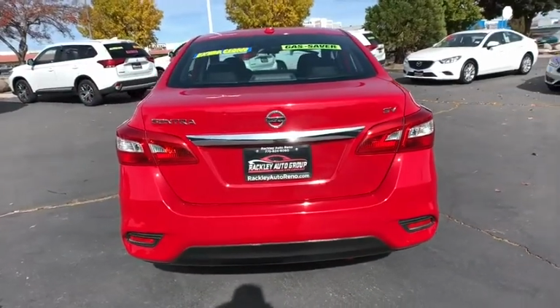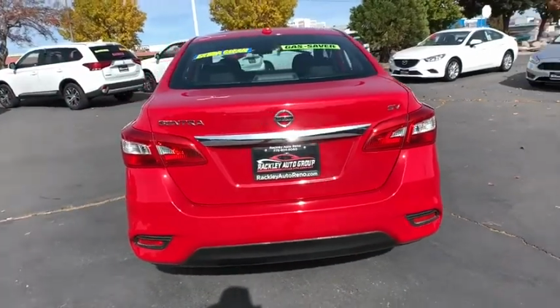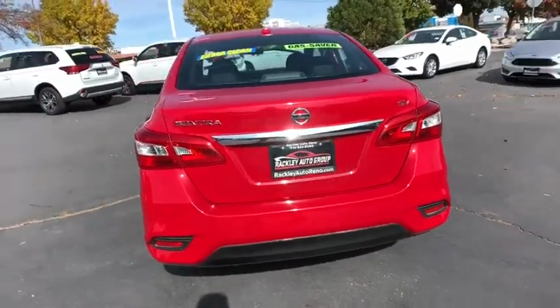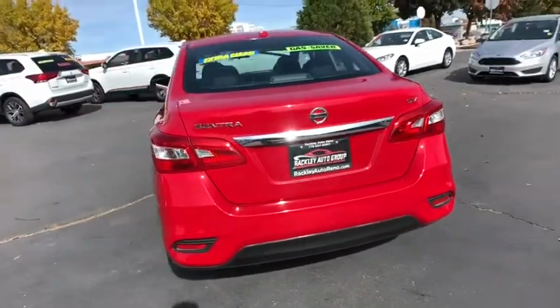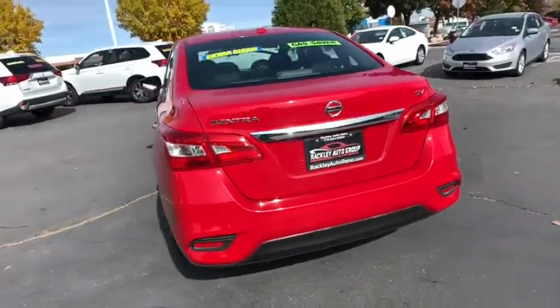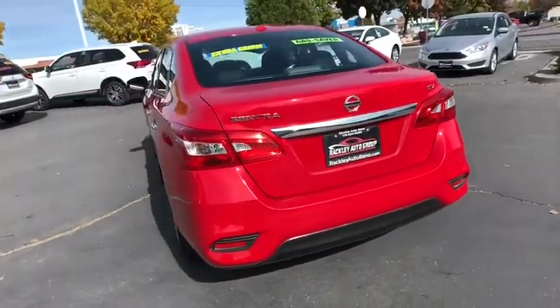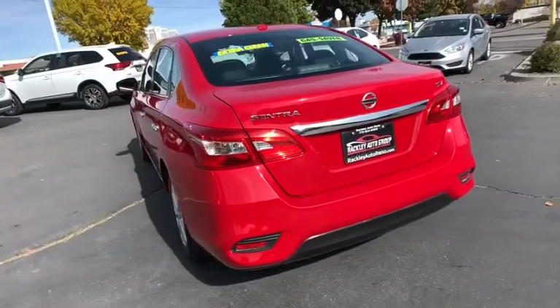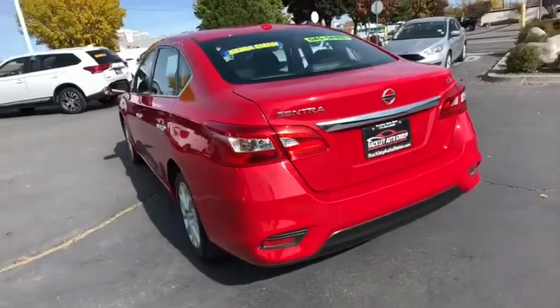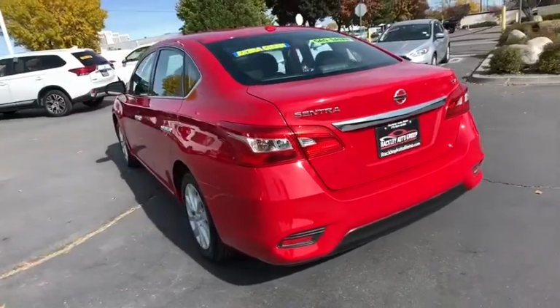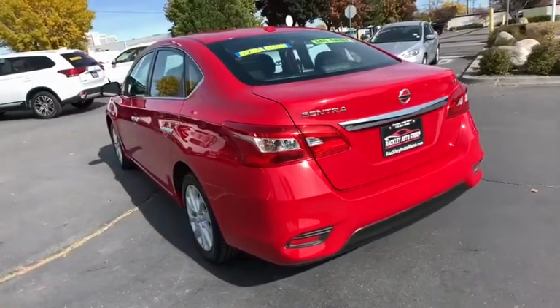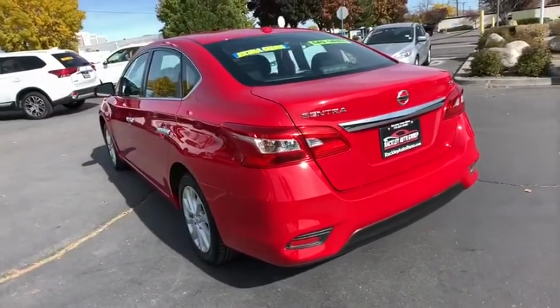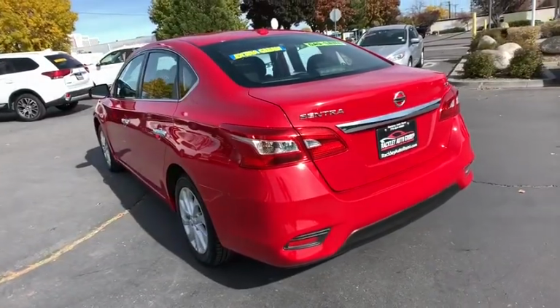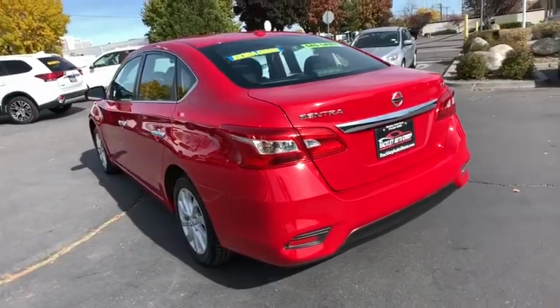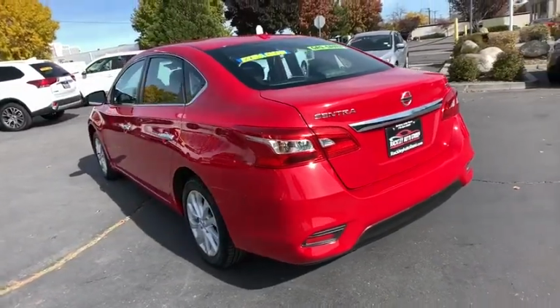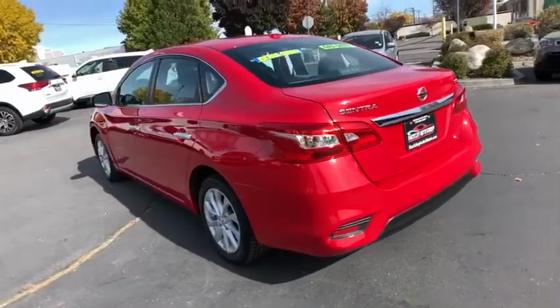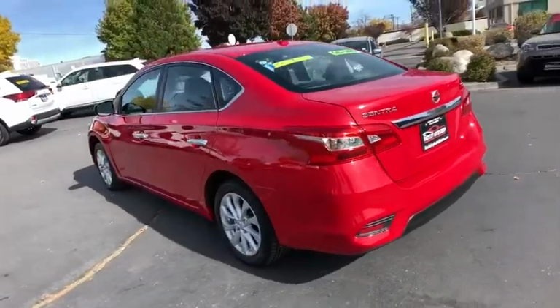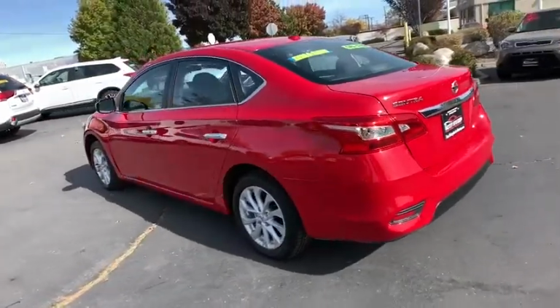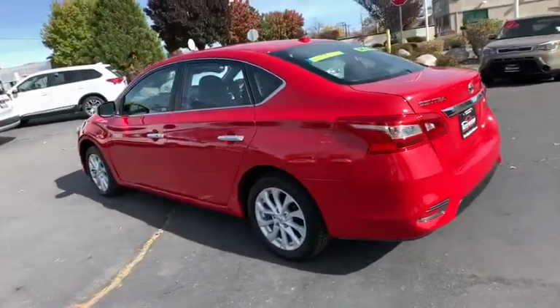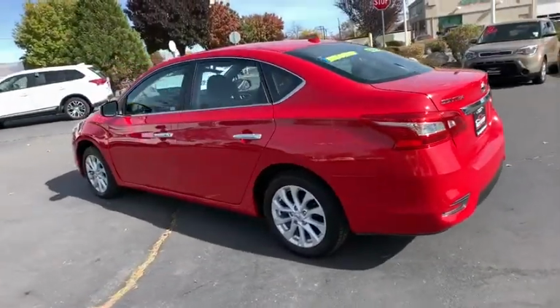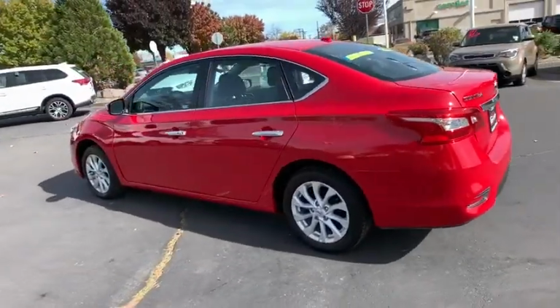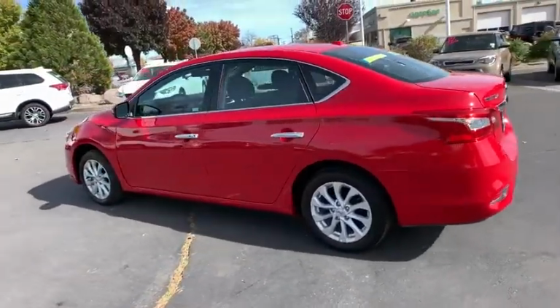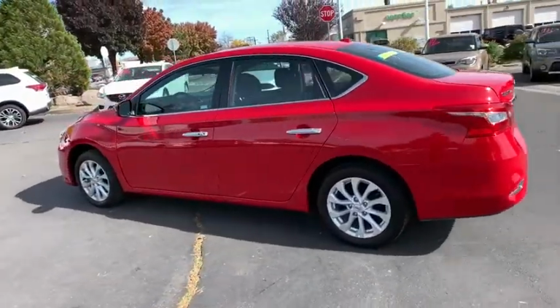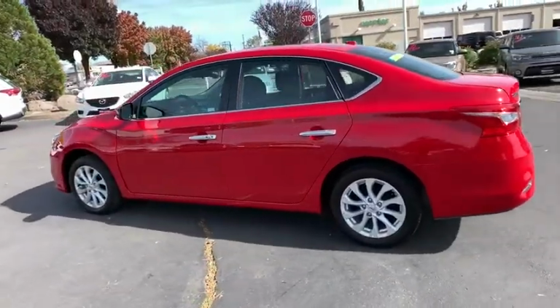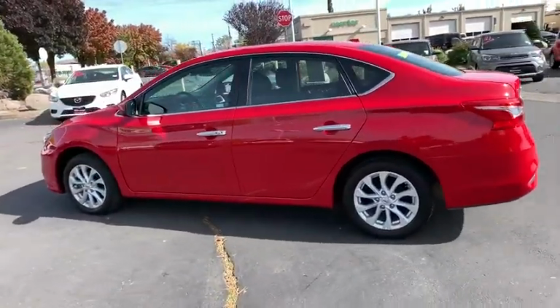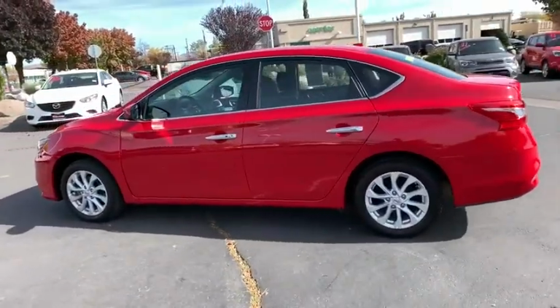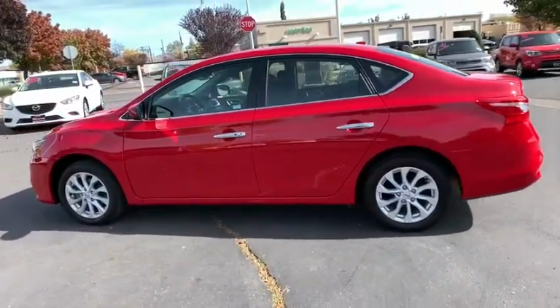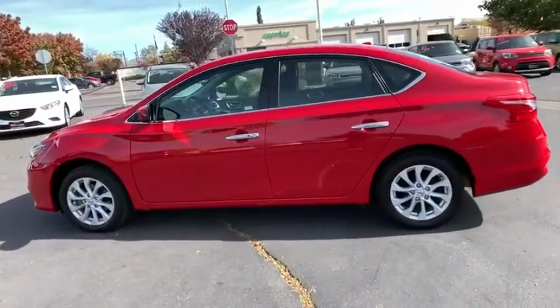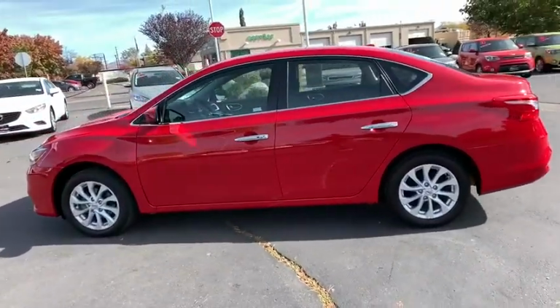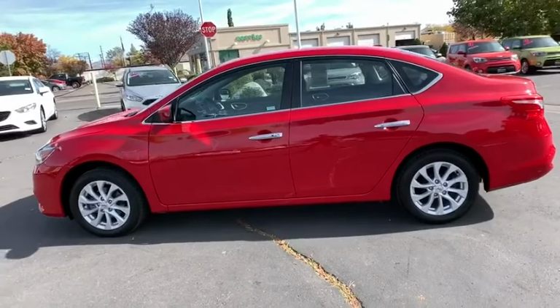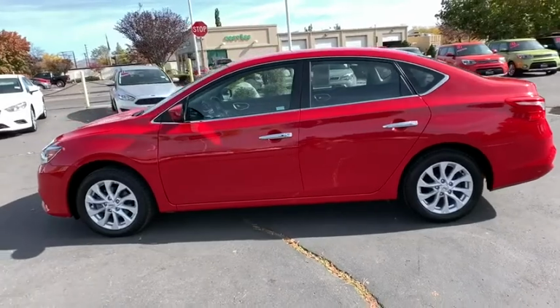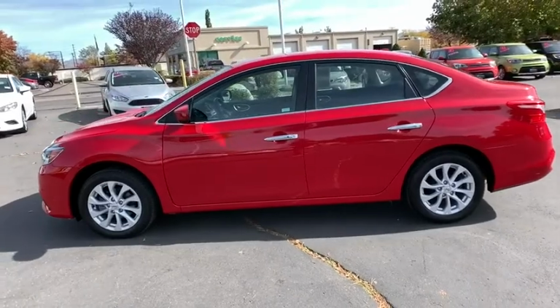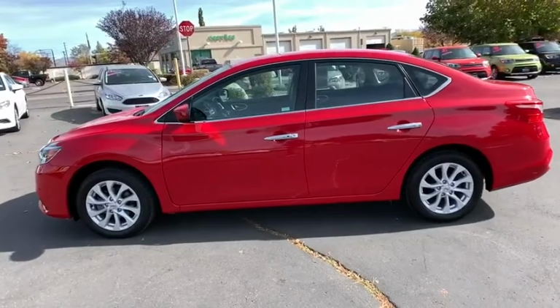This vehicle has less than 35,000 miles. Wouldn't you look great in this vehicle? Stop in today and see for yourself.